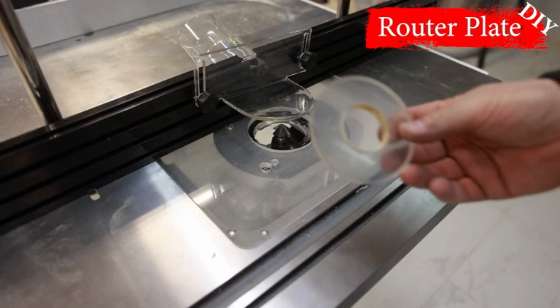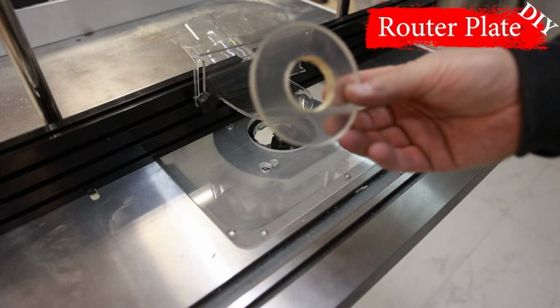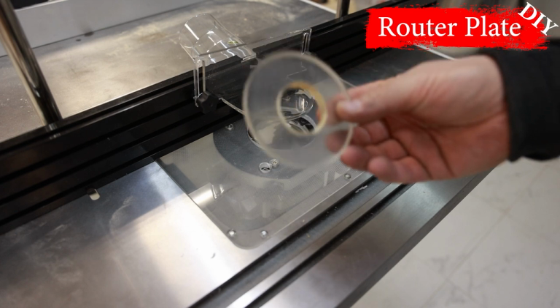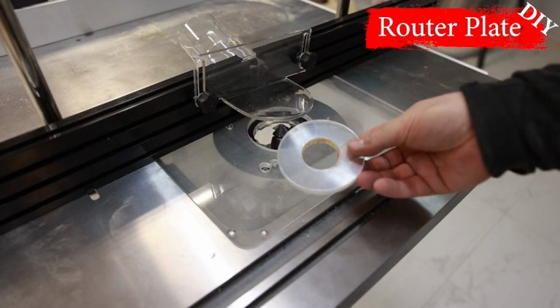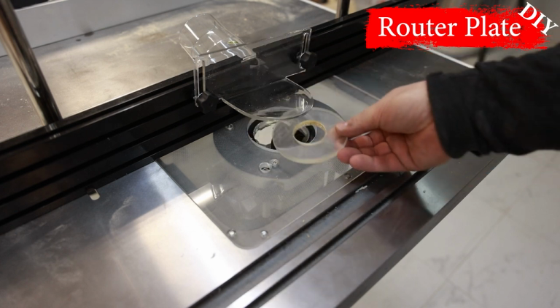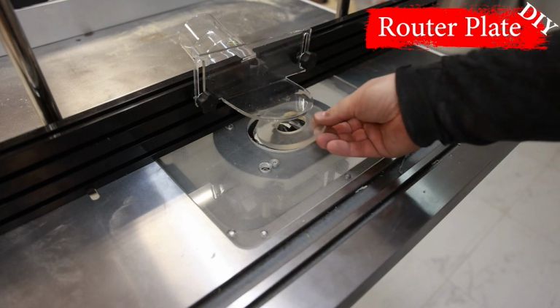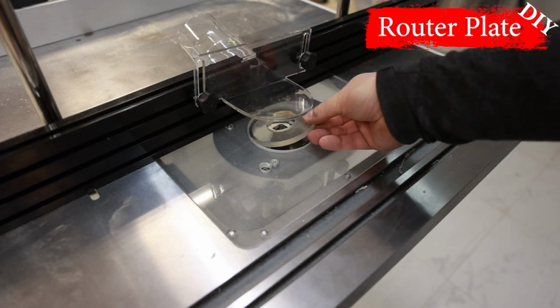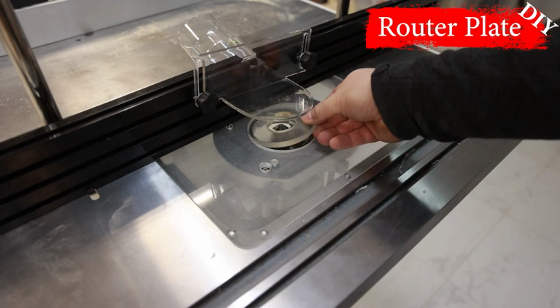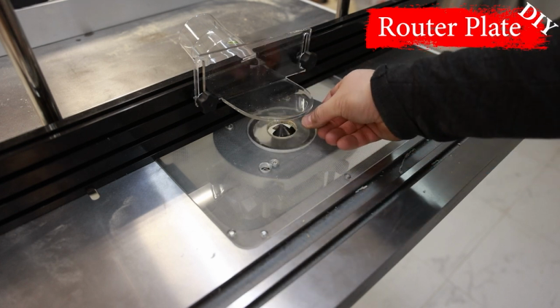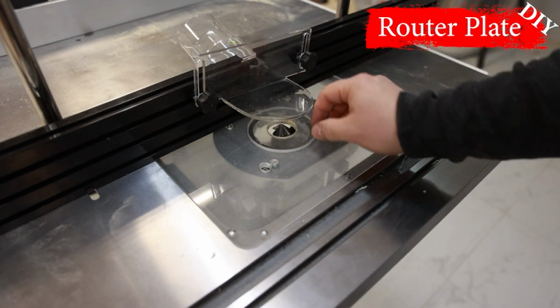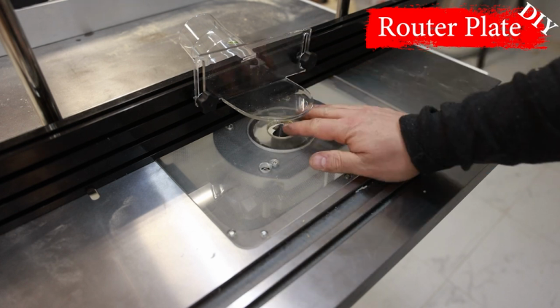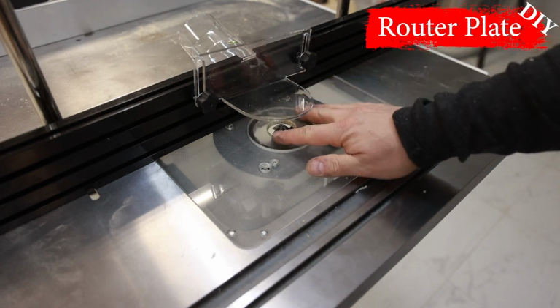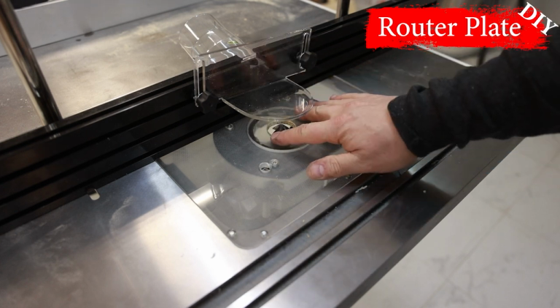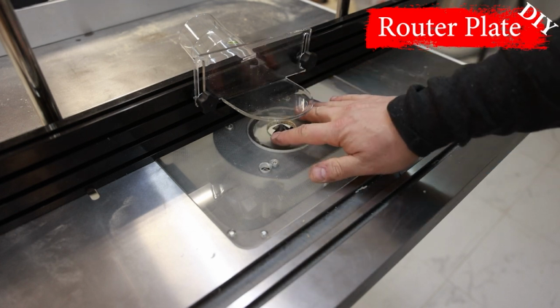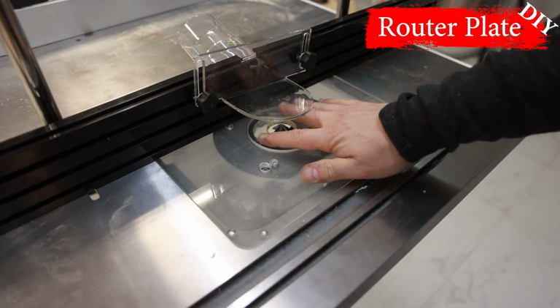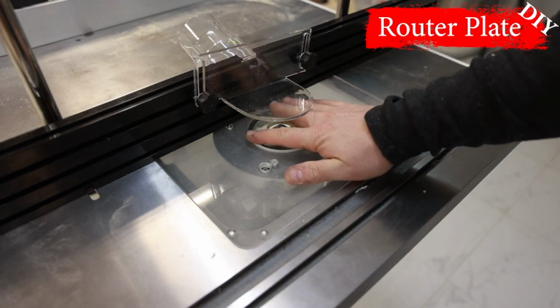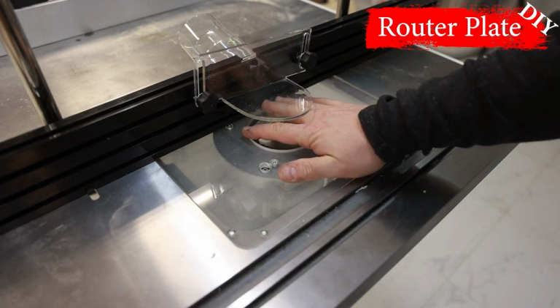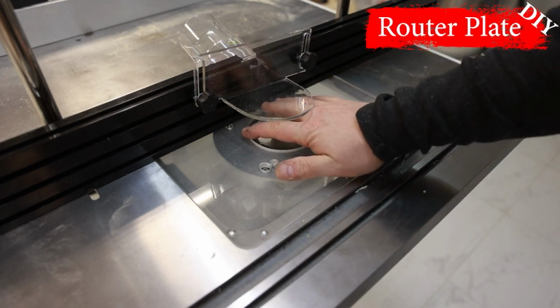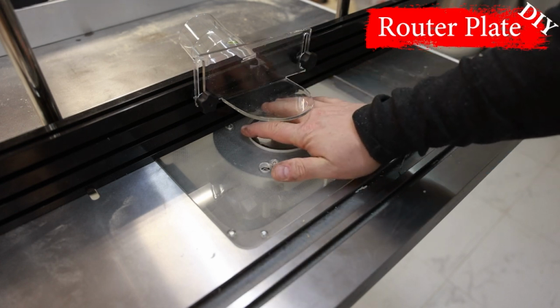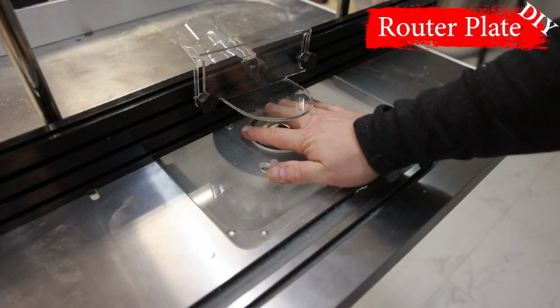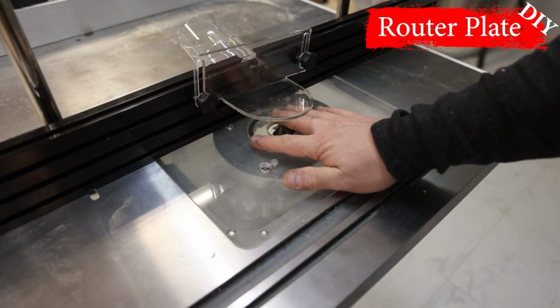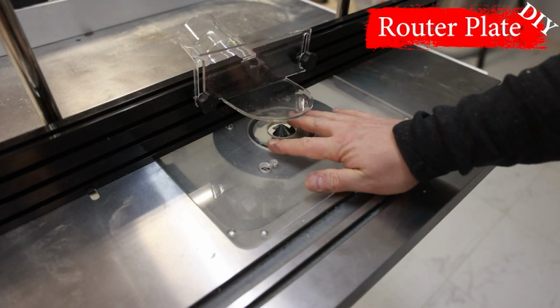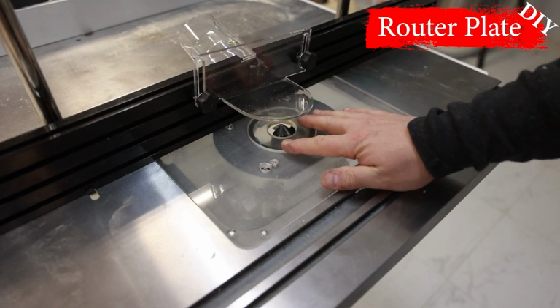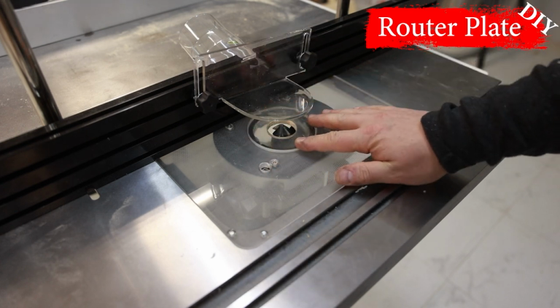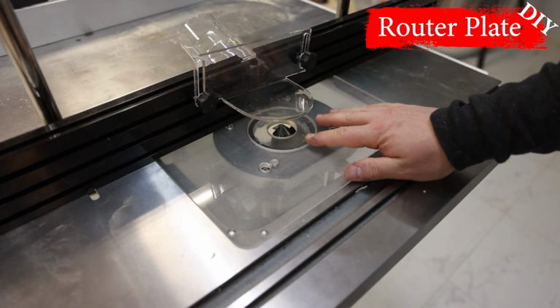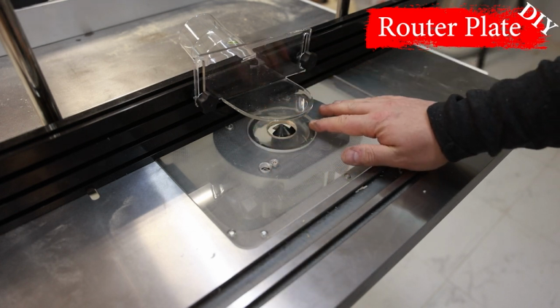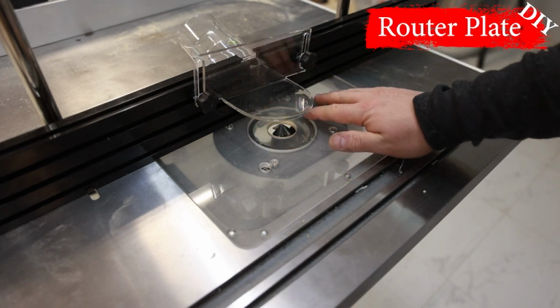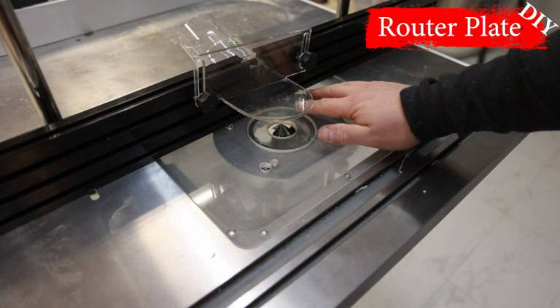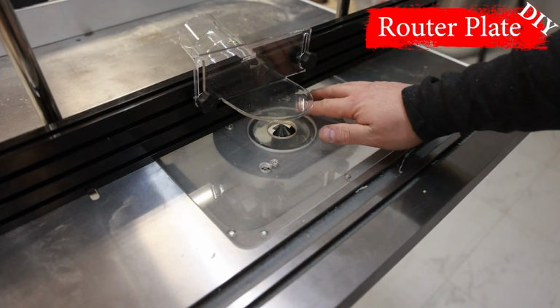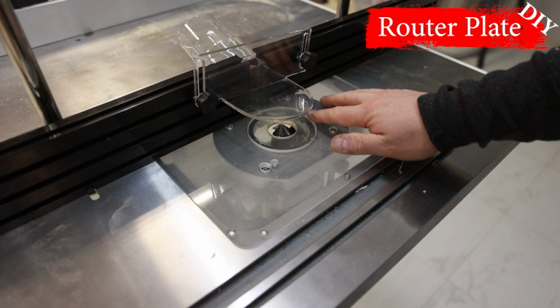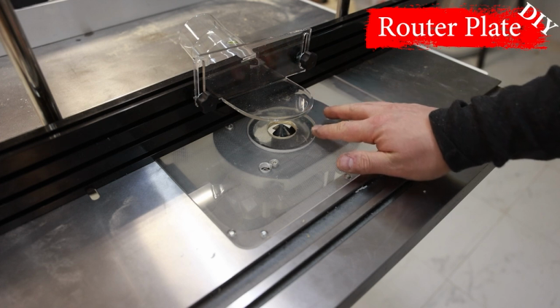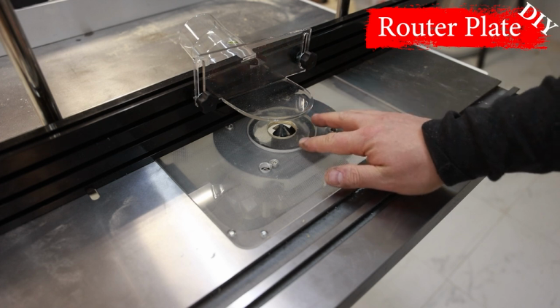I also made the spacer rings from plexiglass in the same way.